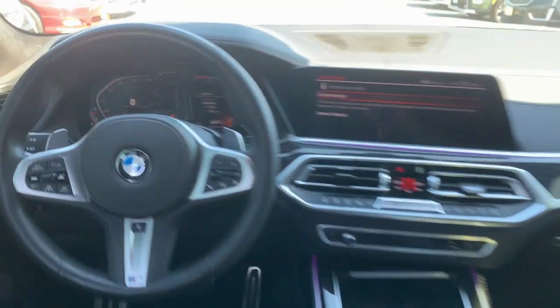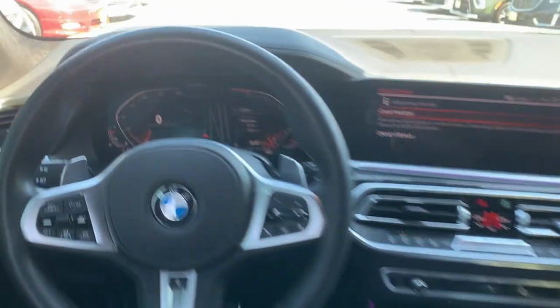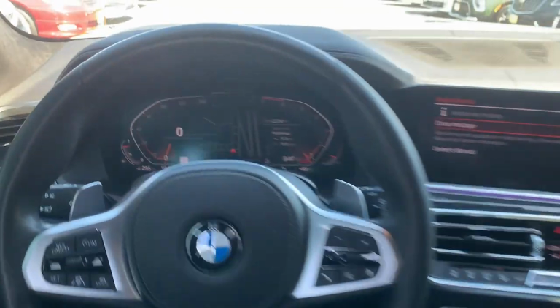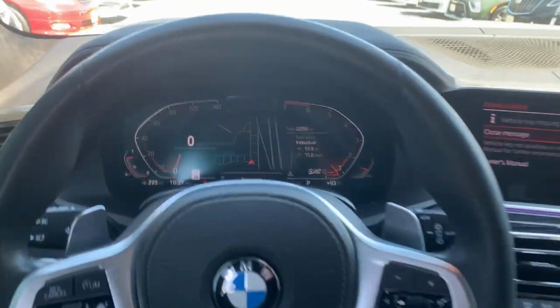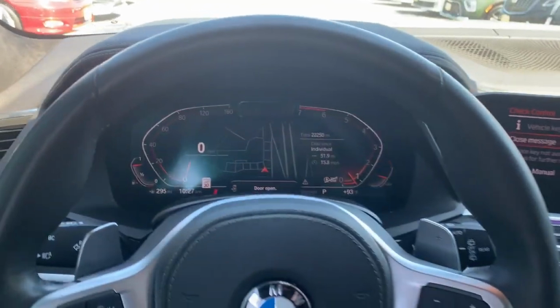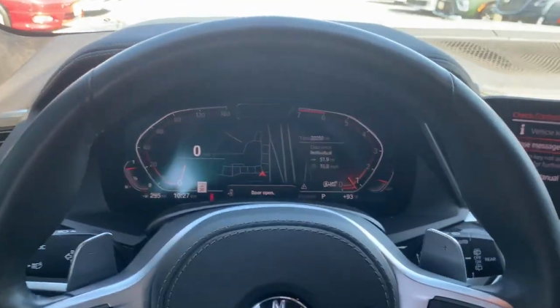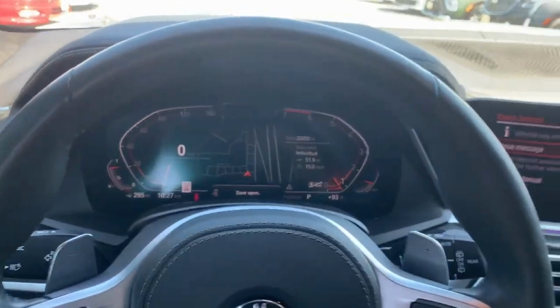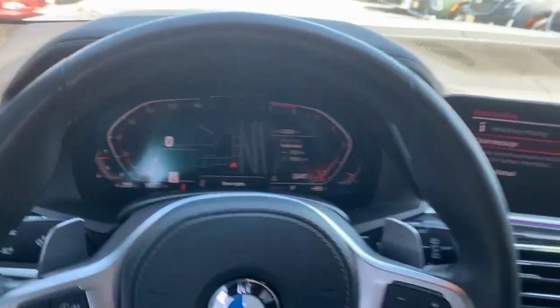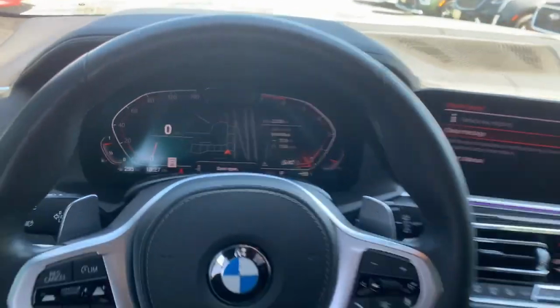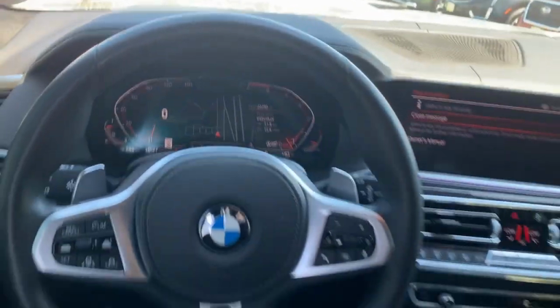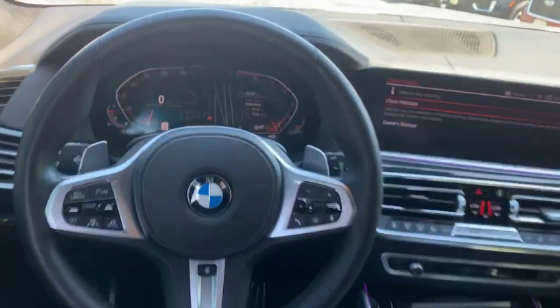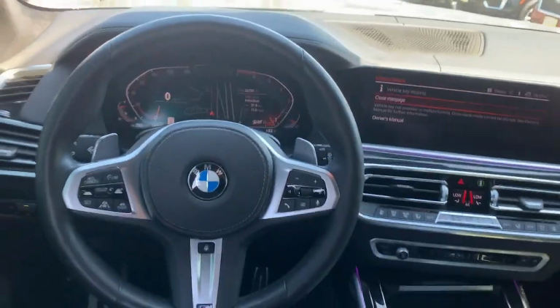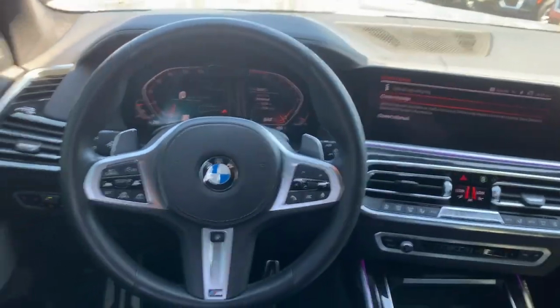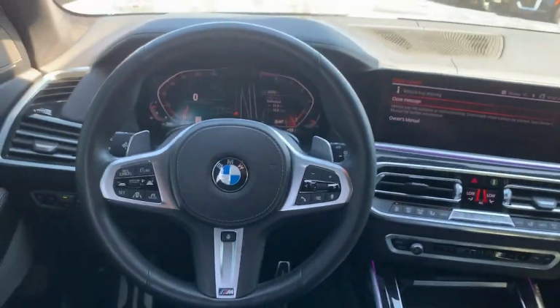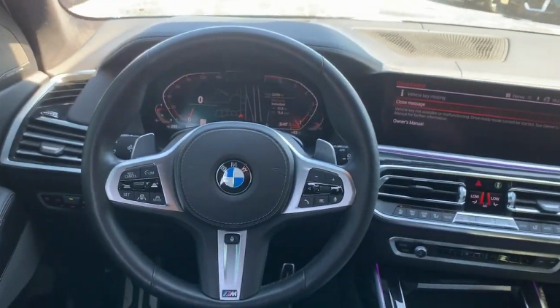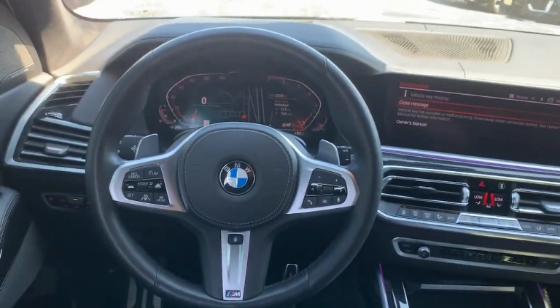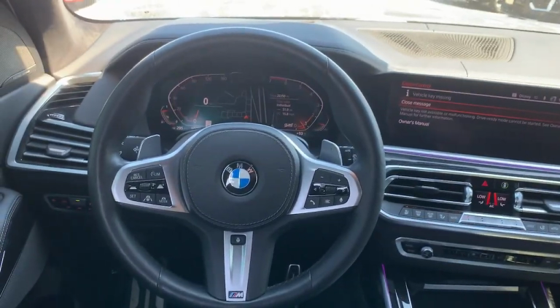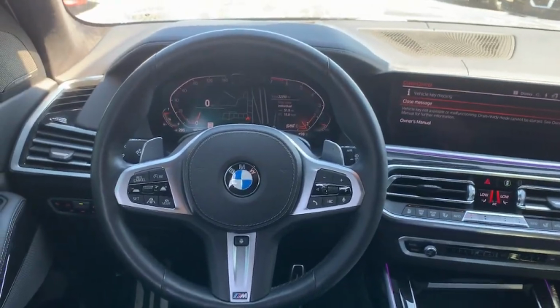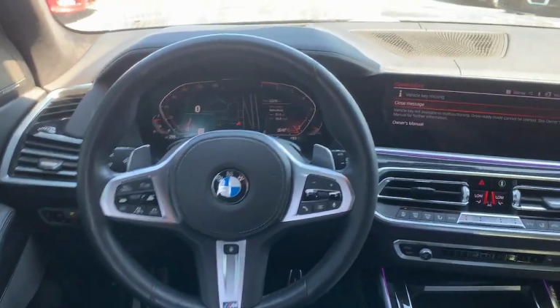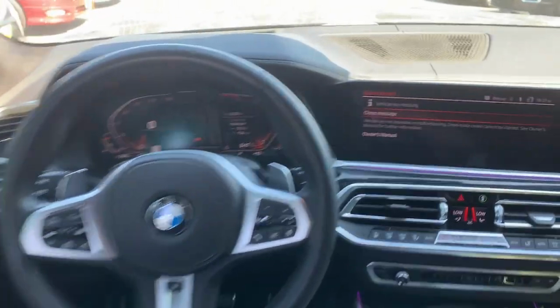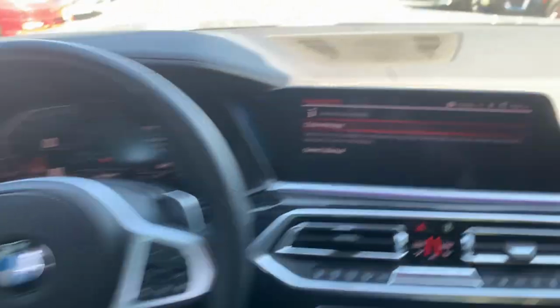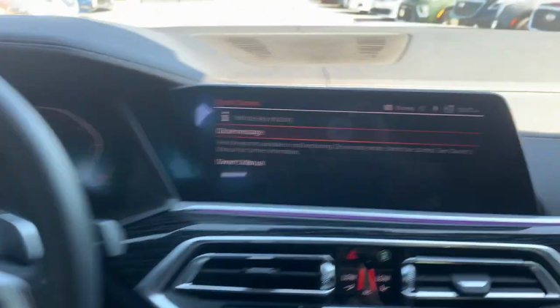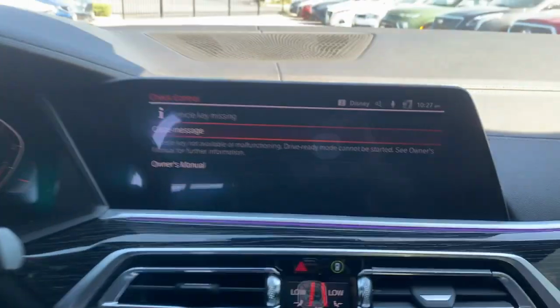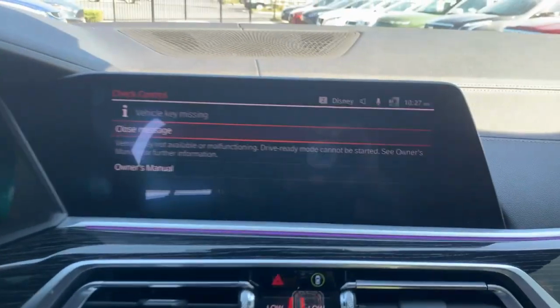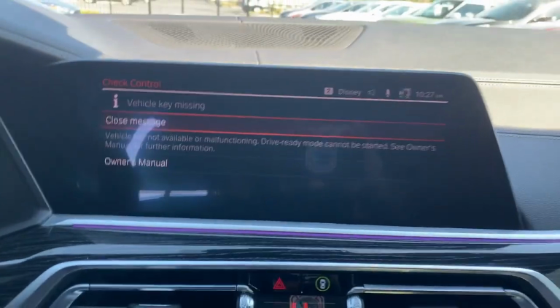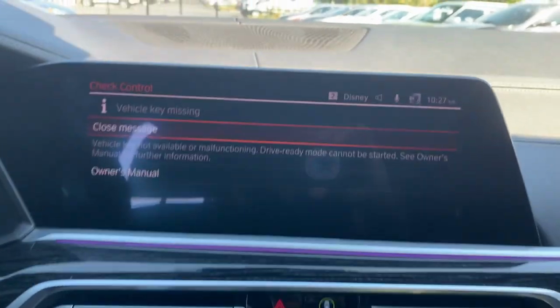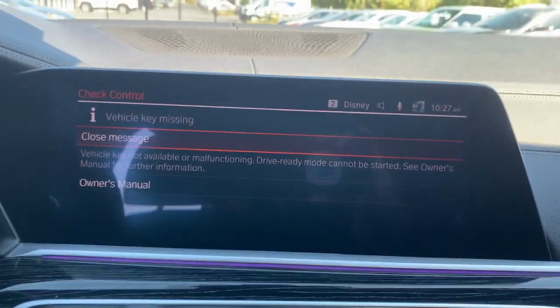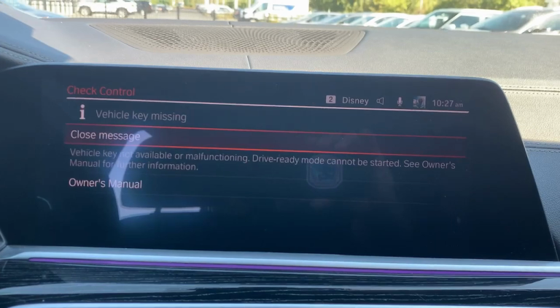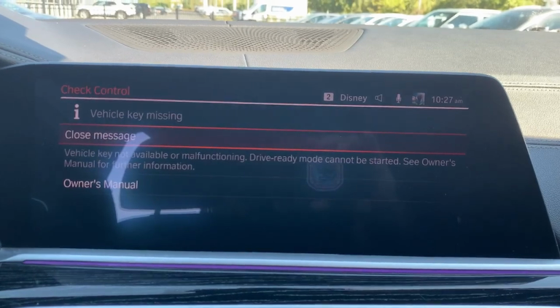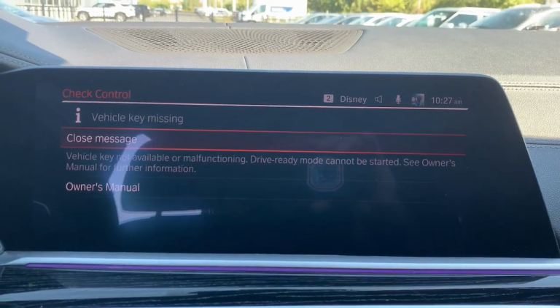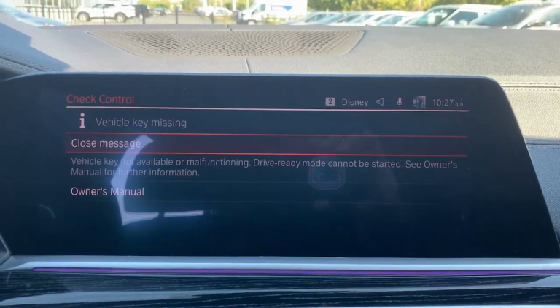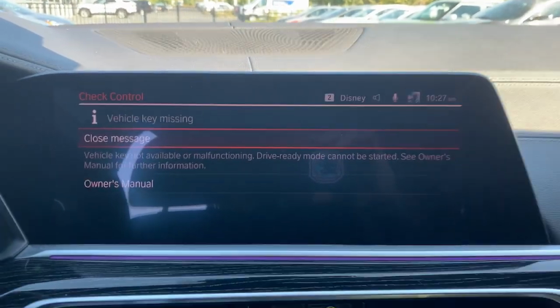Electronic stability control, power driver seat, trailer hitch, dual zone AC.